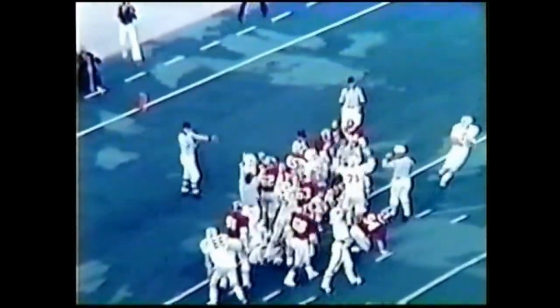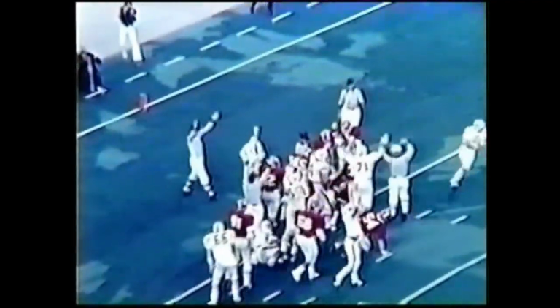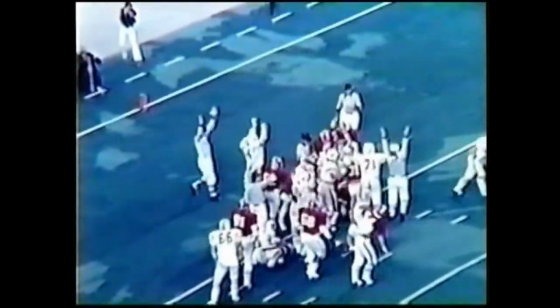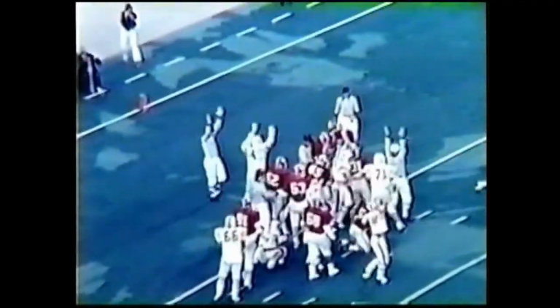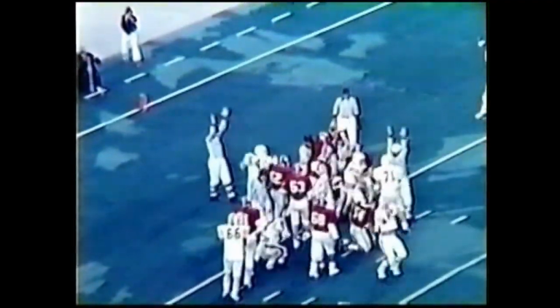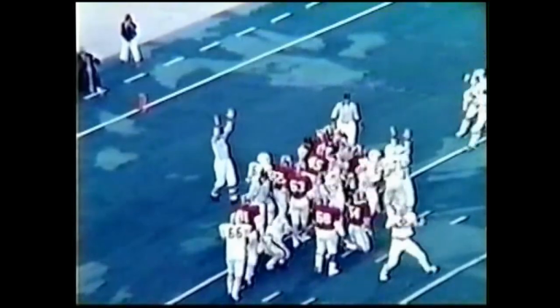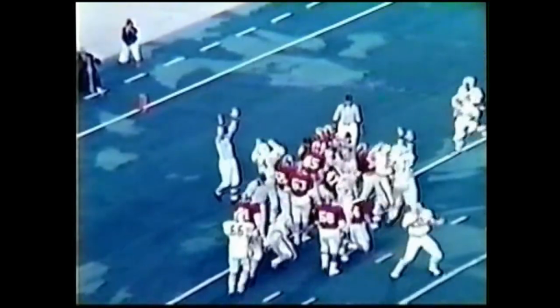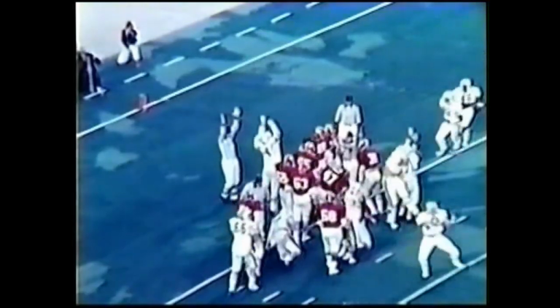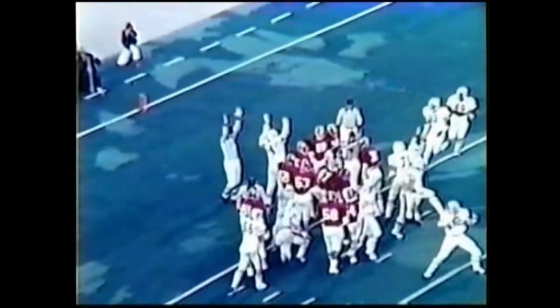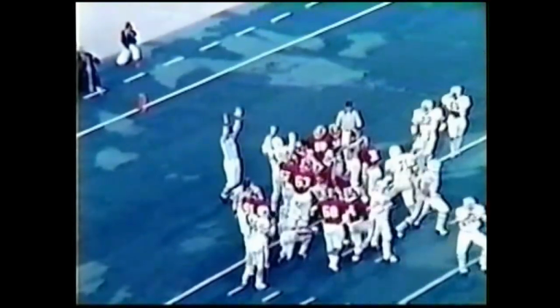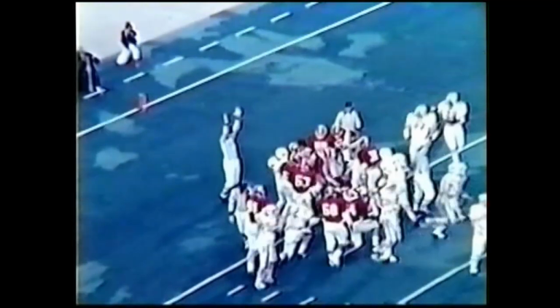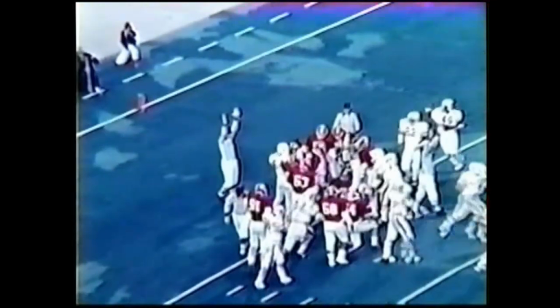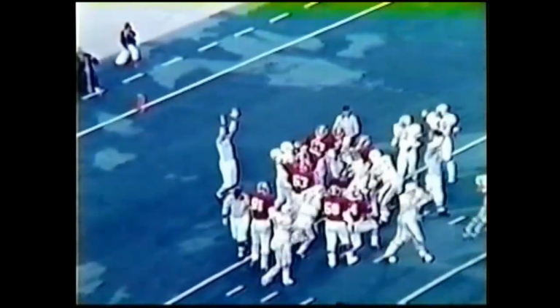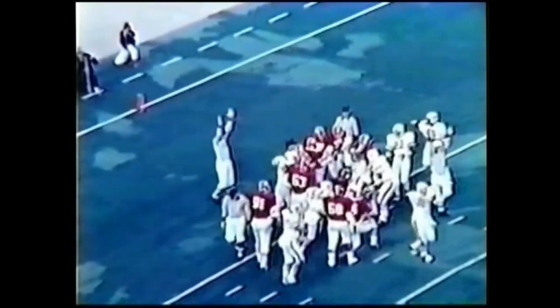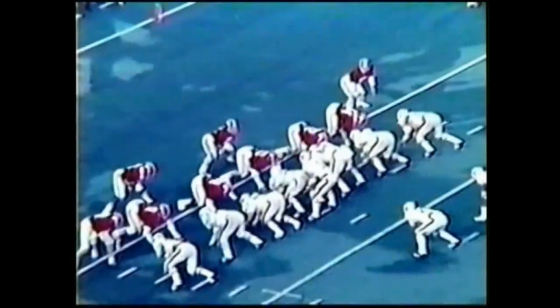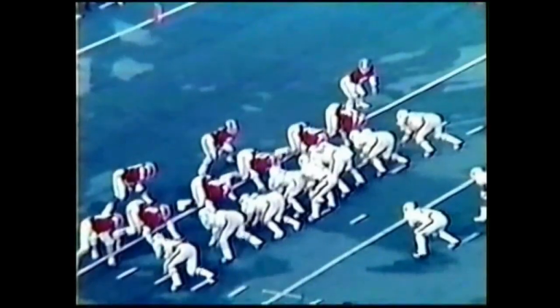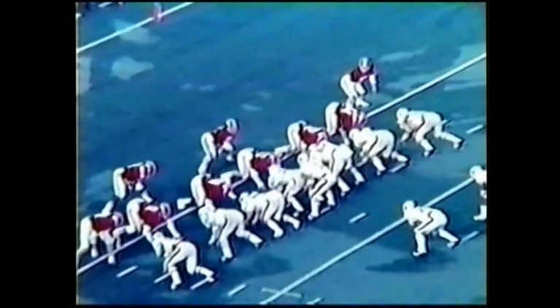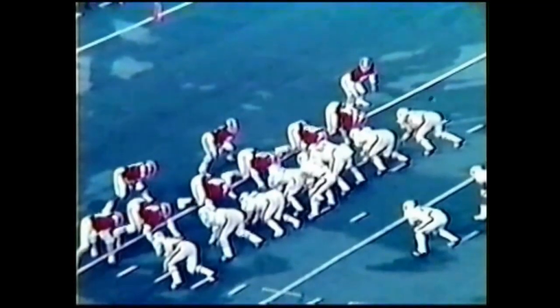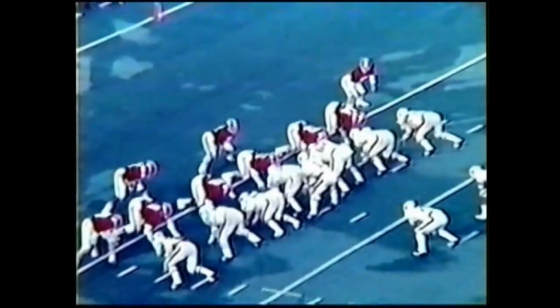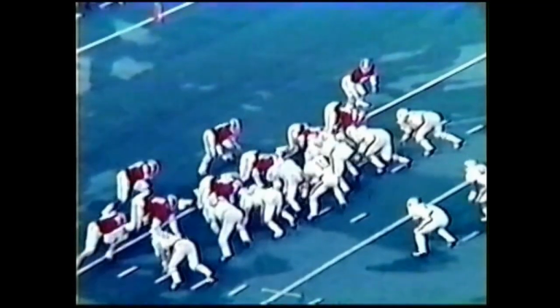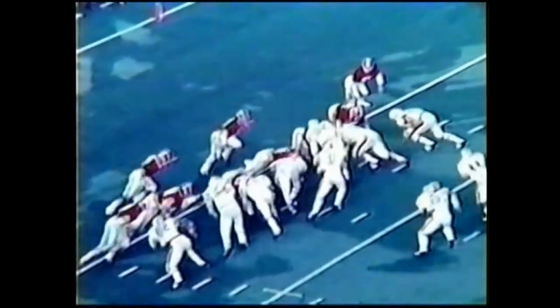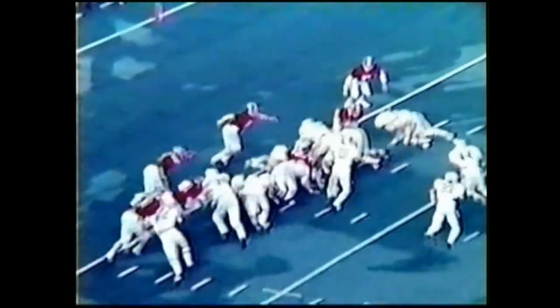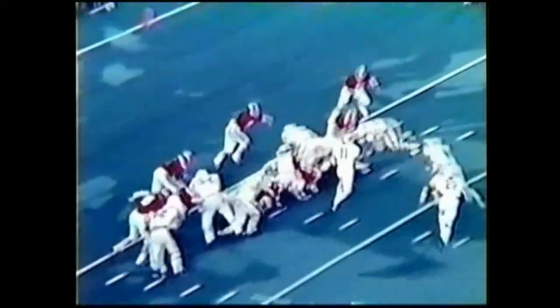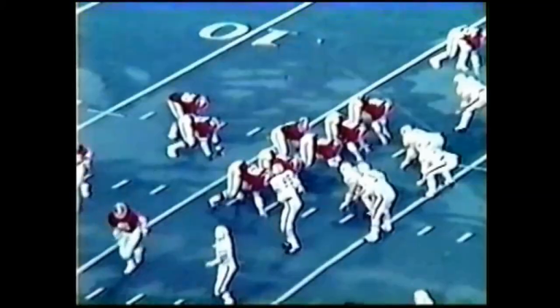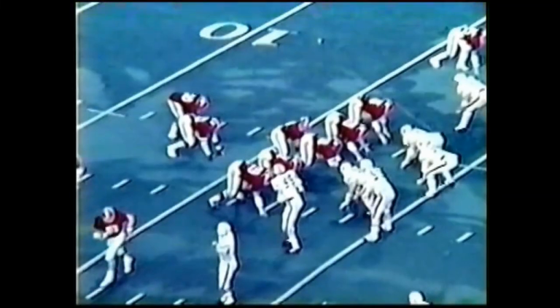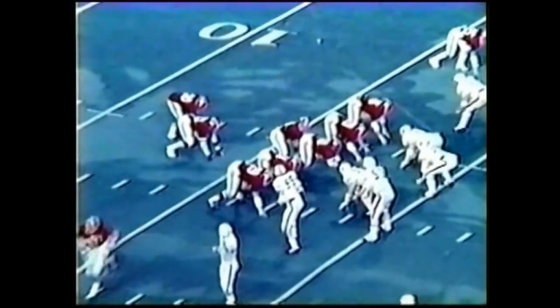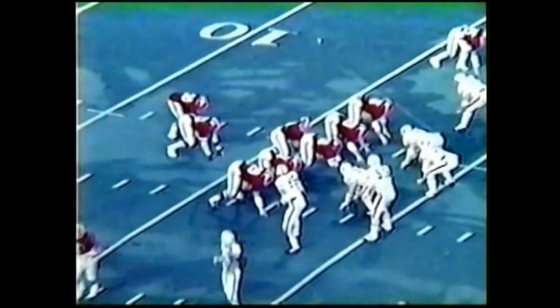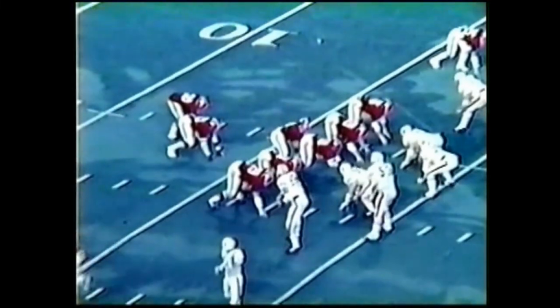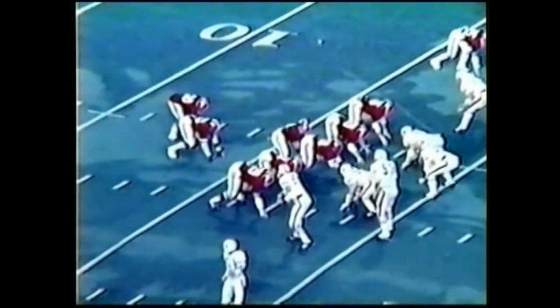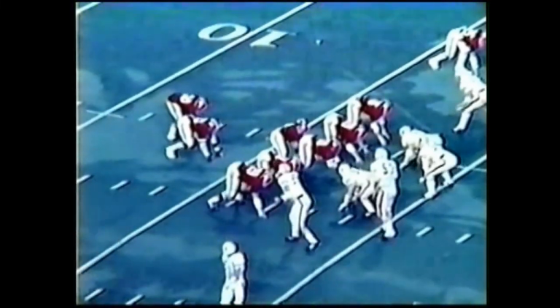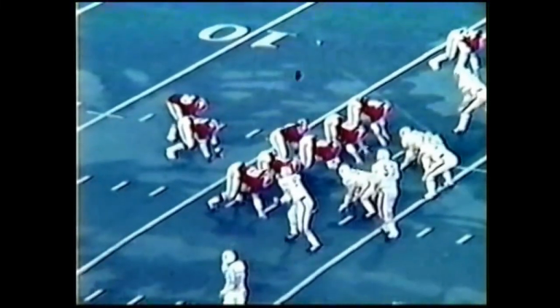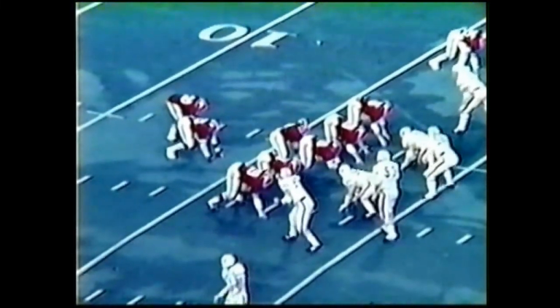Here comes Gossam on the option — he gave it to McIntyre, touchdown! Touchdown Auburn. They were very late in going up with their hands.